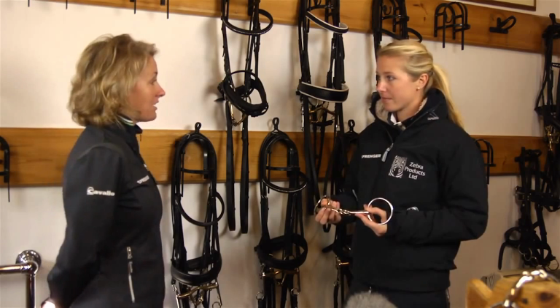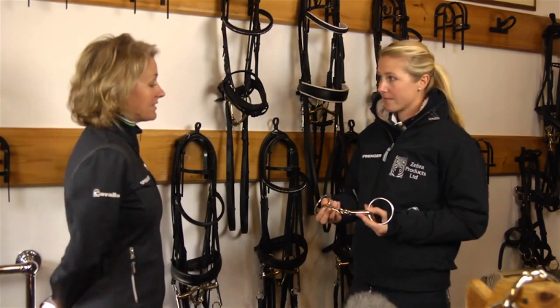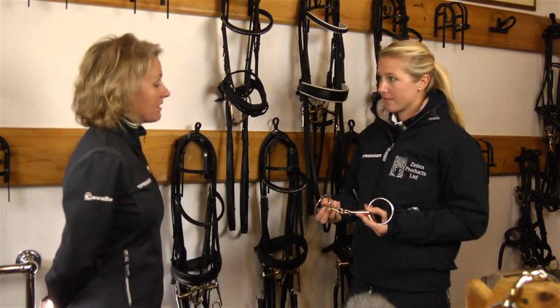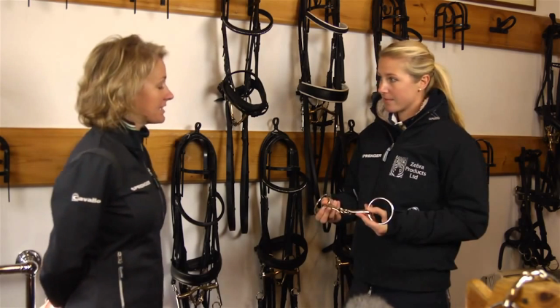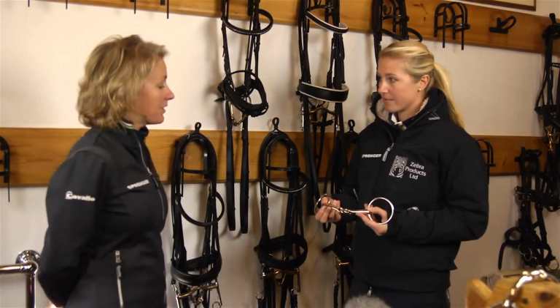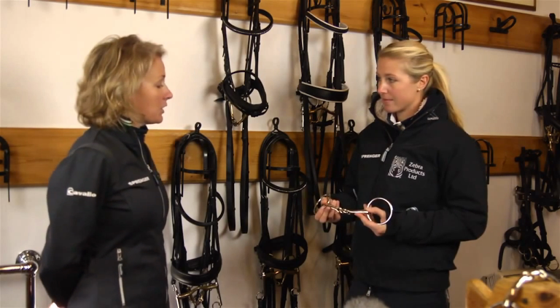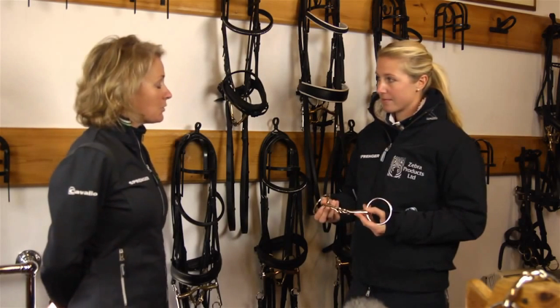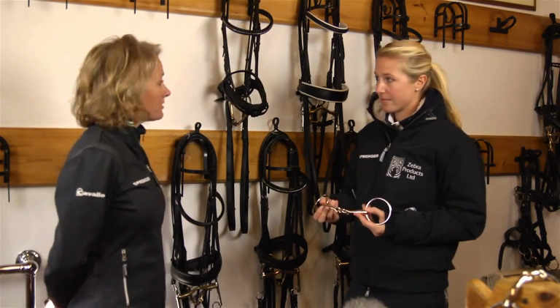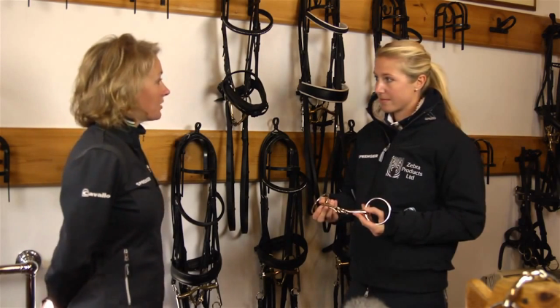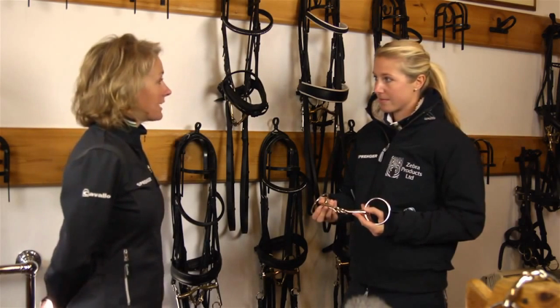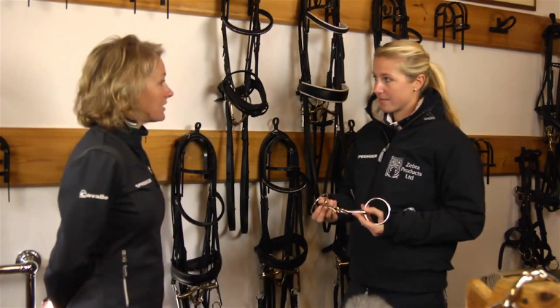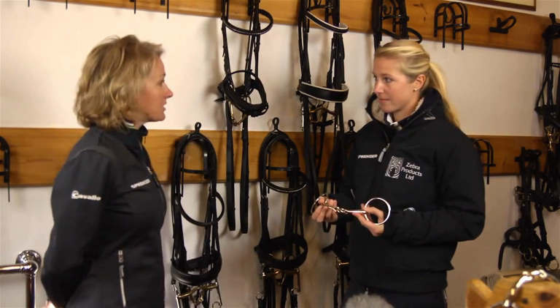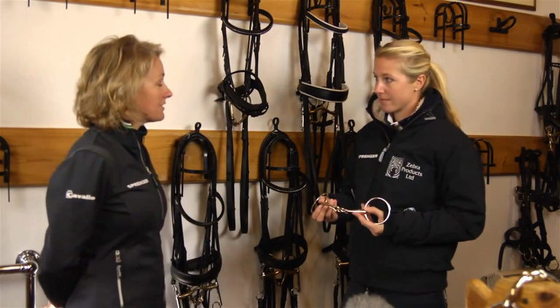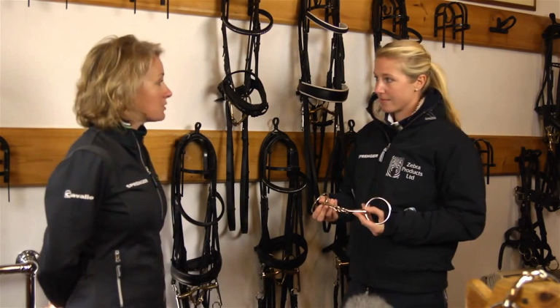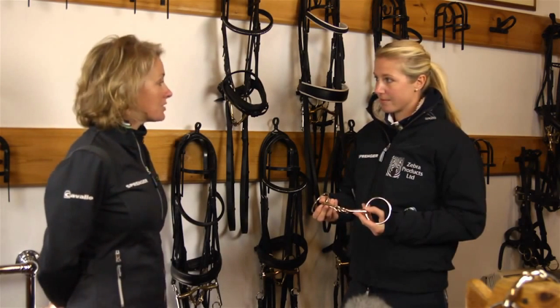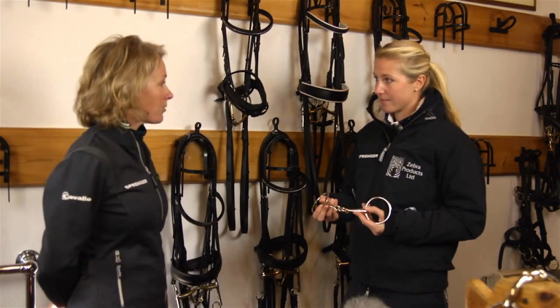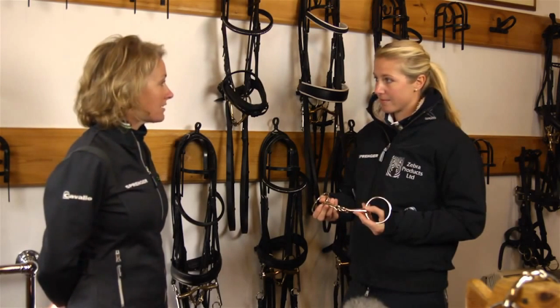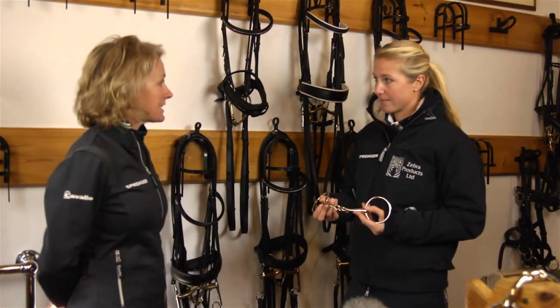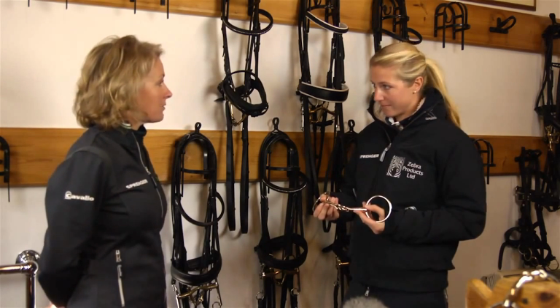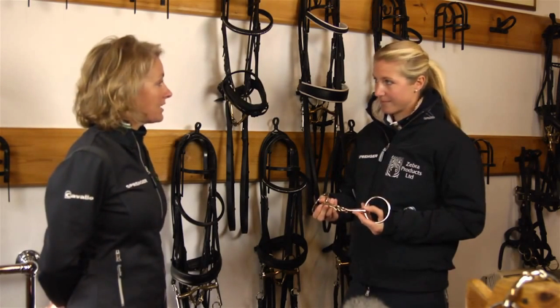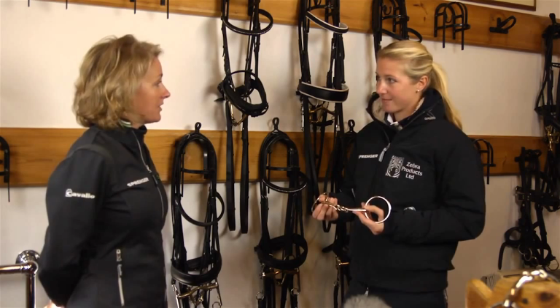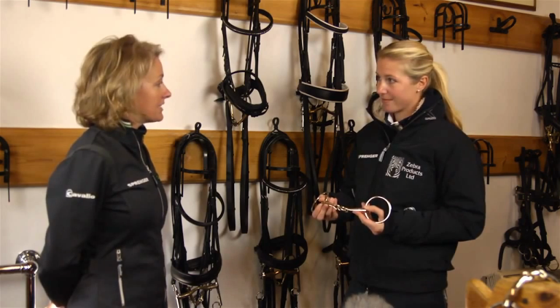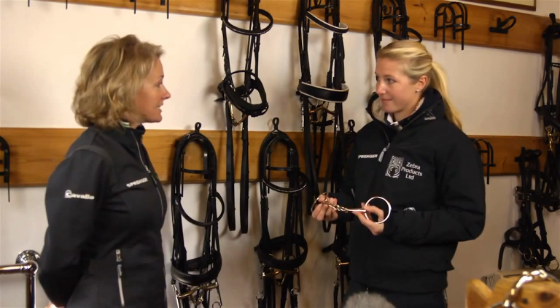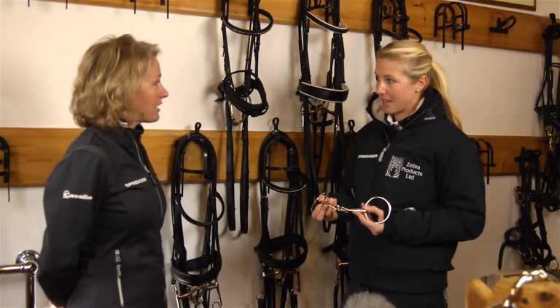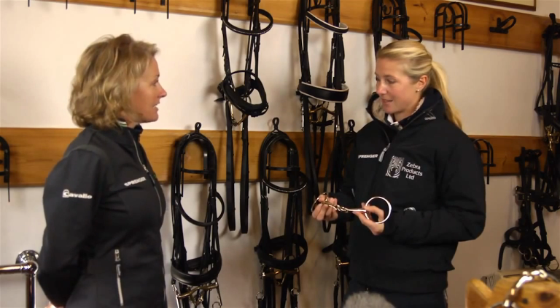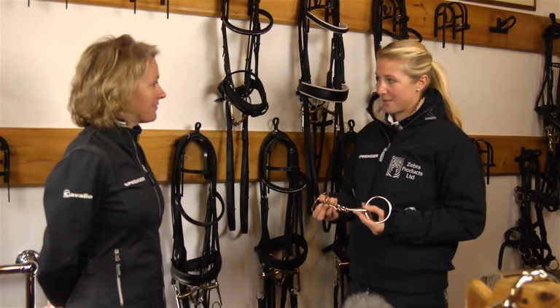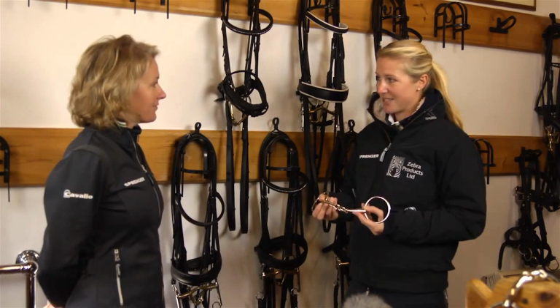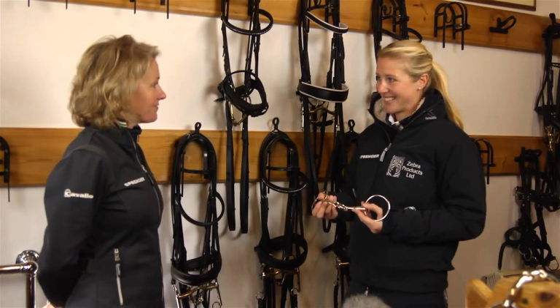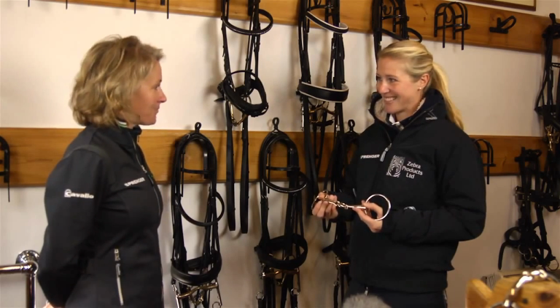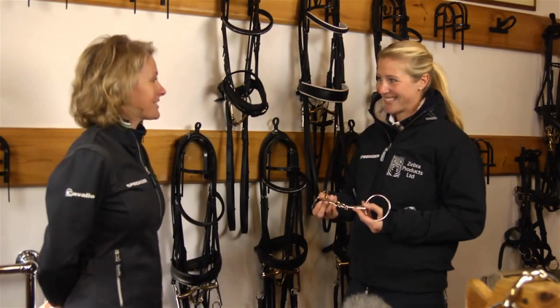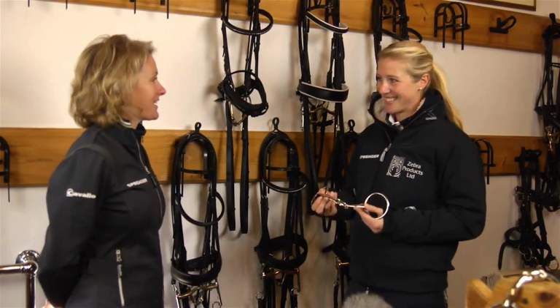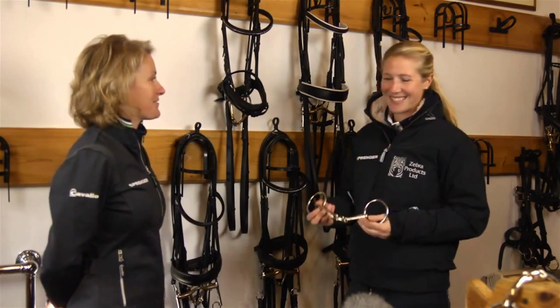Okay, that's great, thanks Laura. Would we be able to go and have a look at a horse with a double bridle and see how we fit it correctly? Absolutely. Brilliant, thank you.